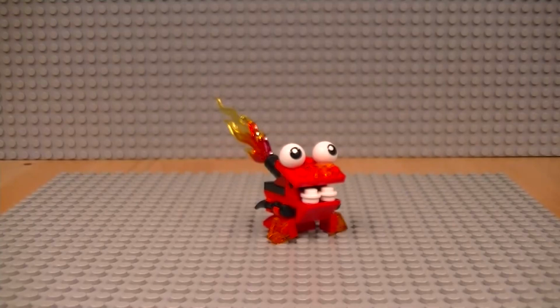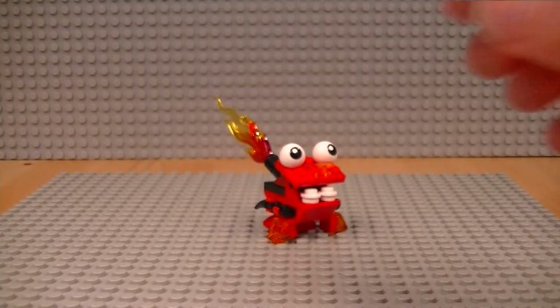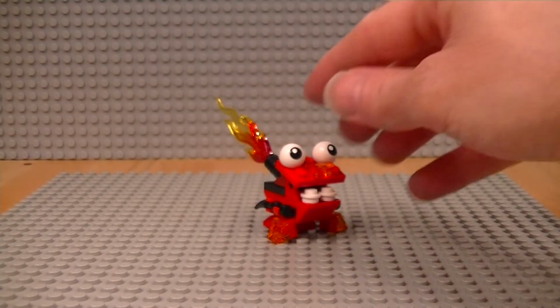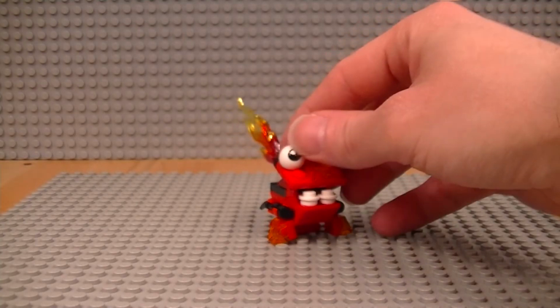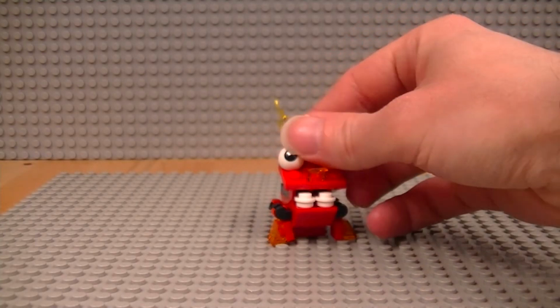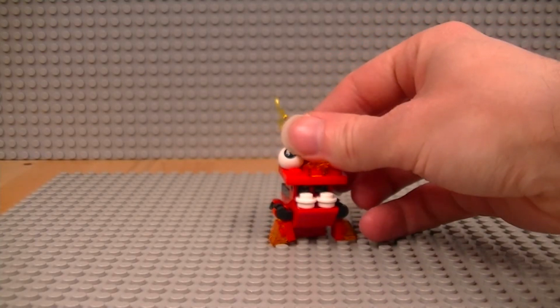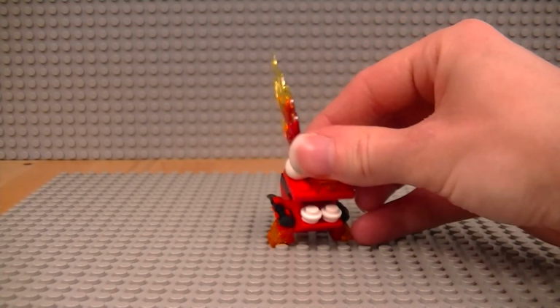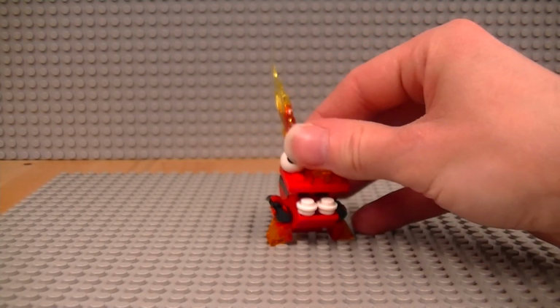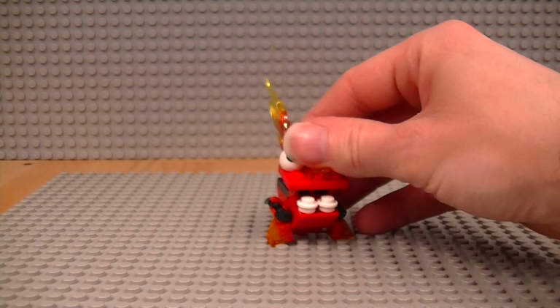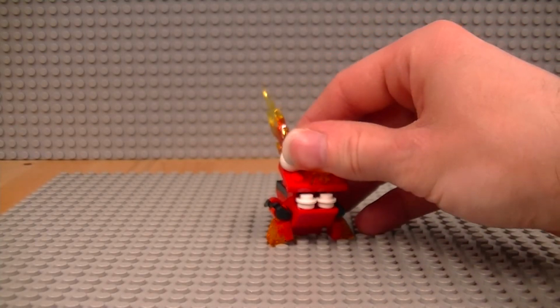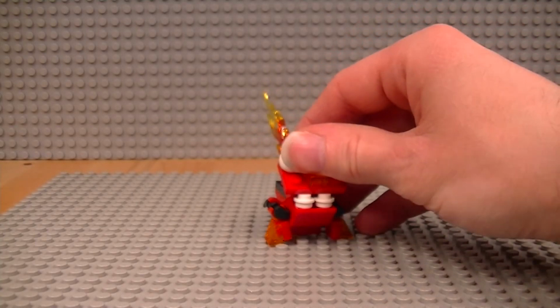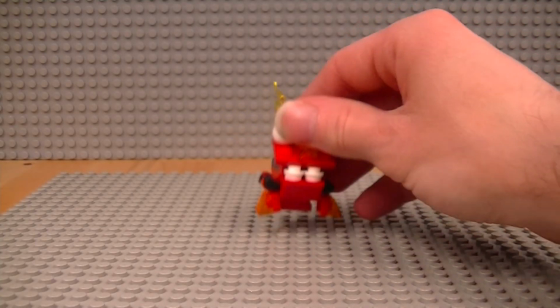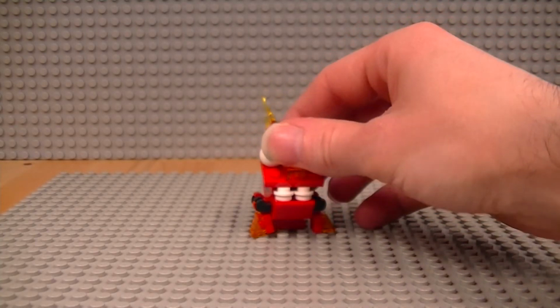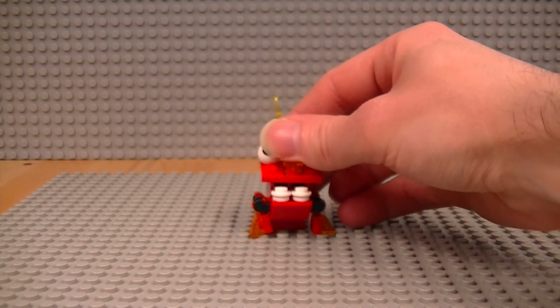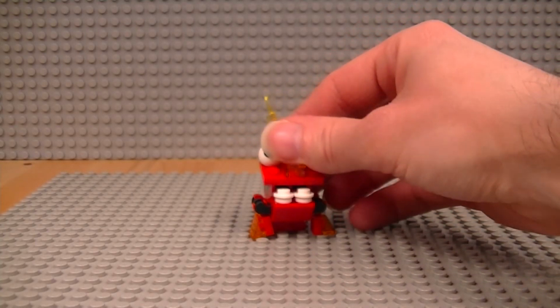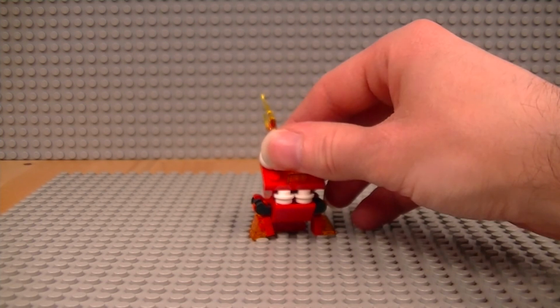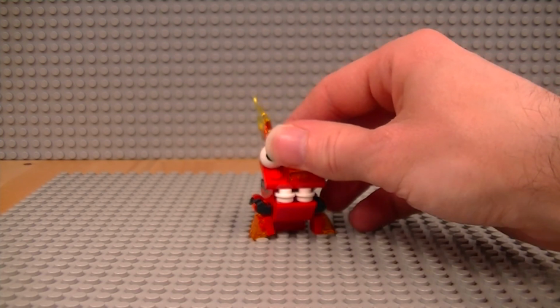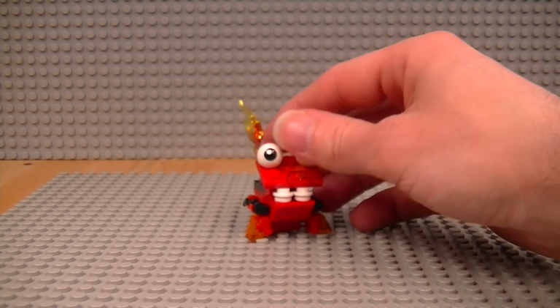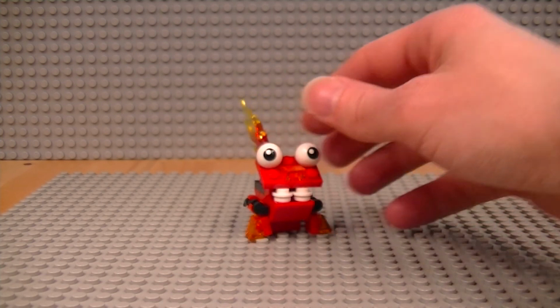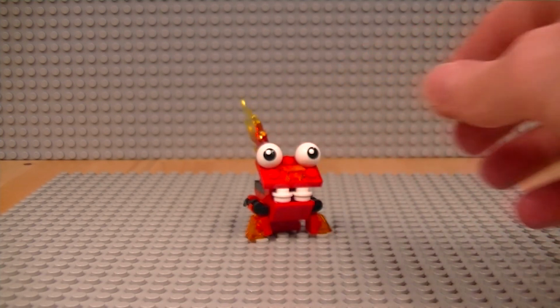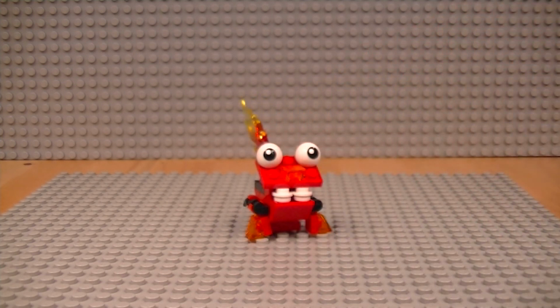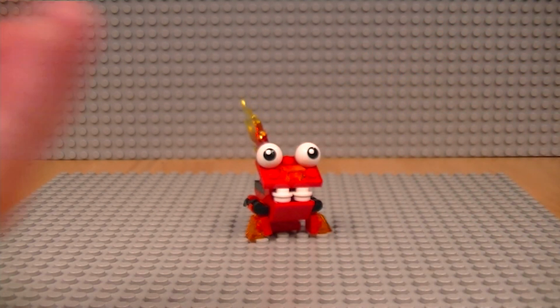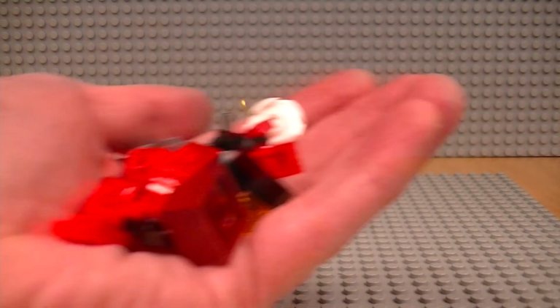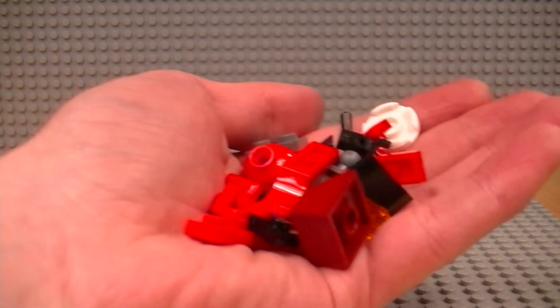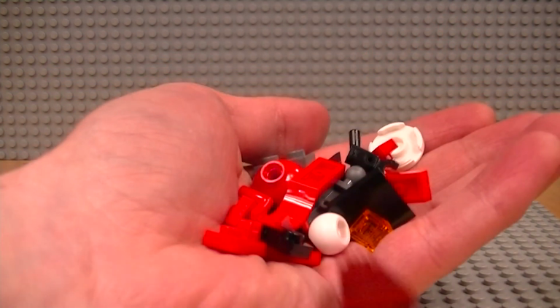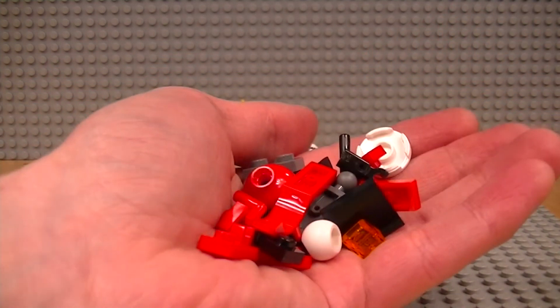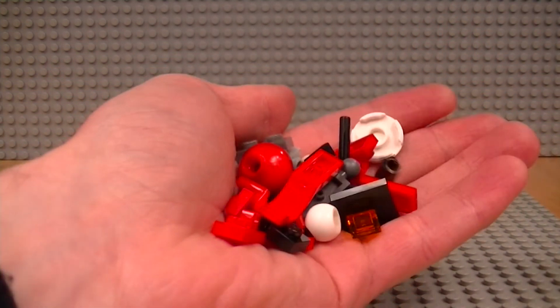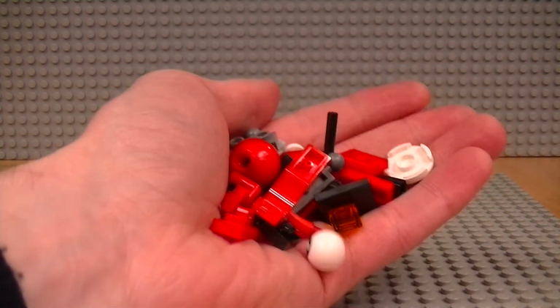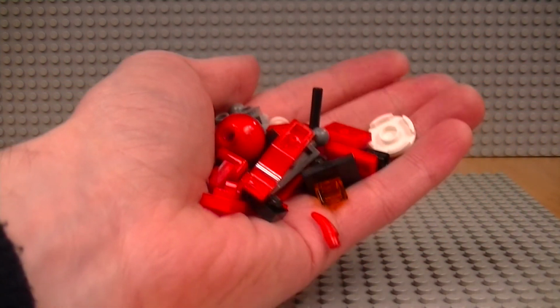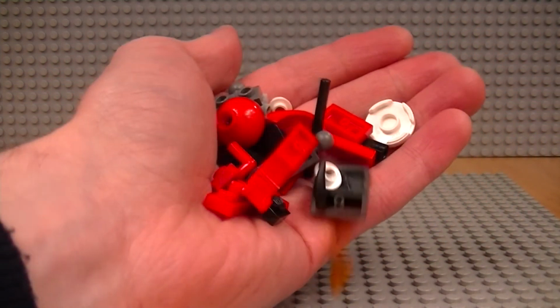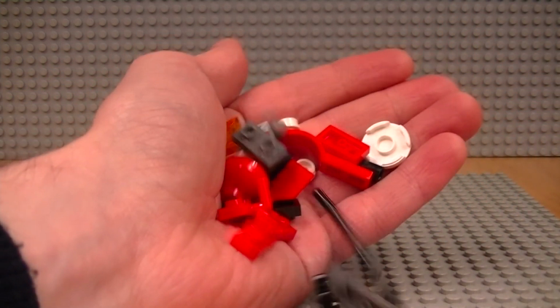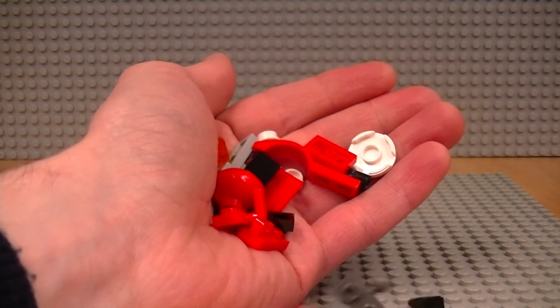Spare pieces, MOC! We love the spare pieces, MOC! And we love the even more spare pieces.